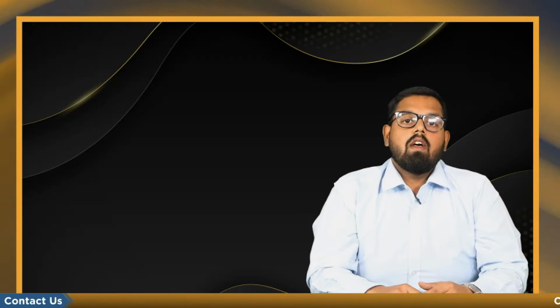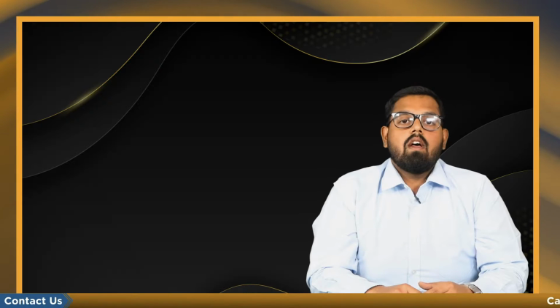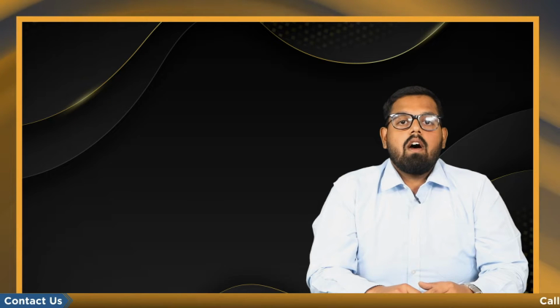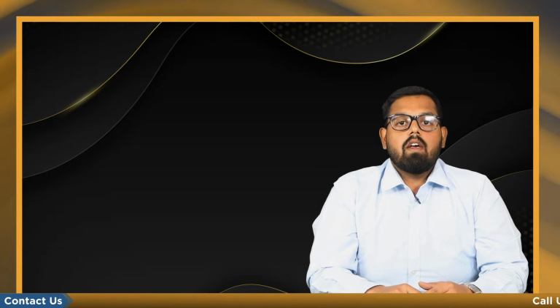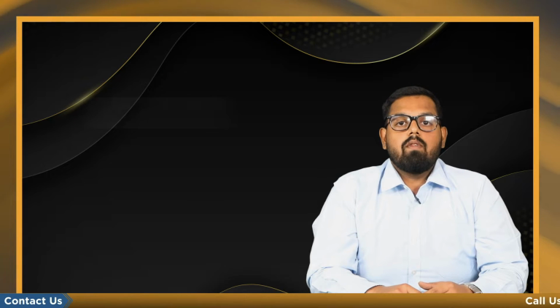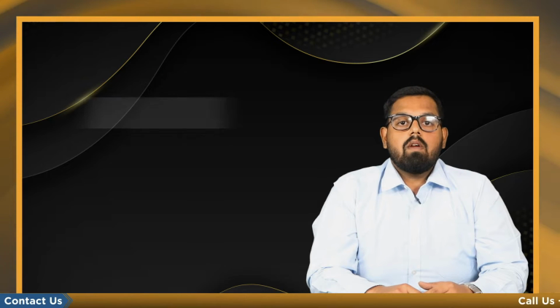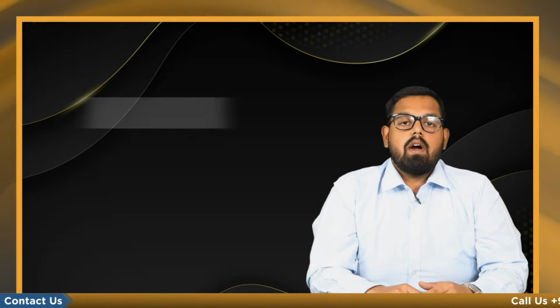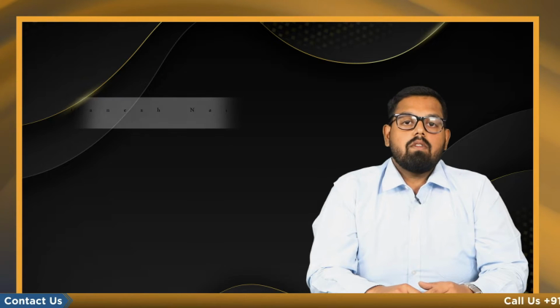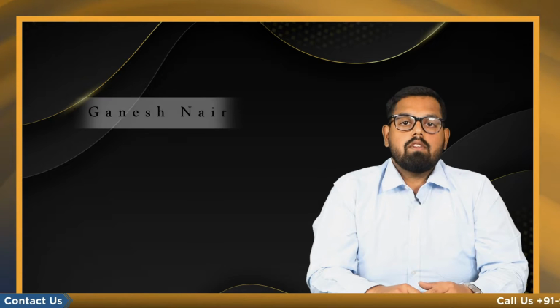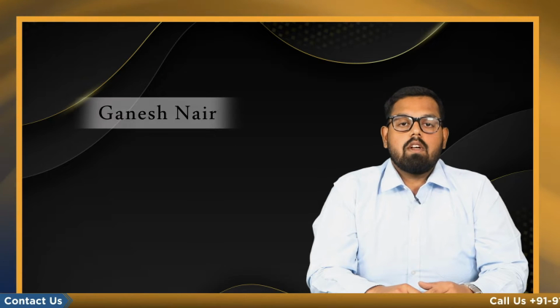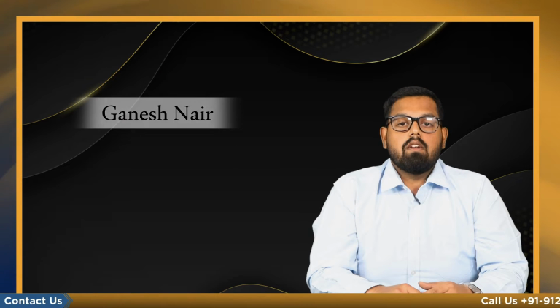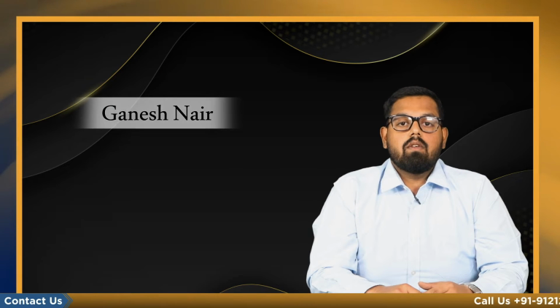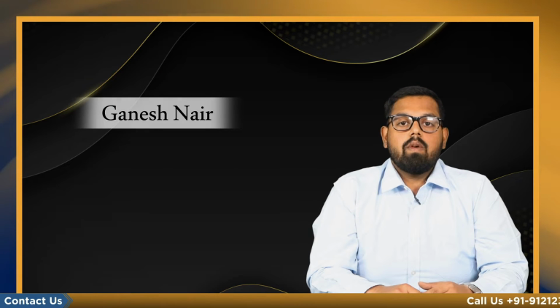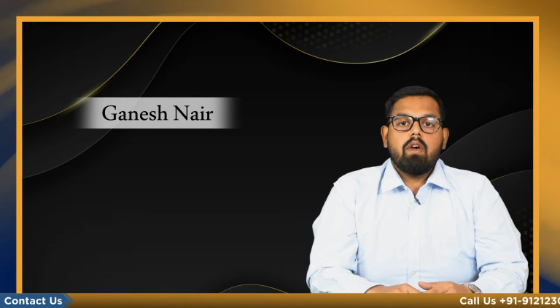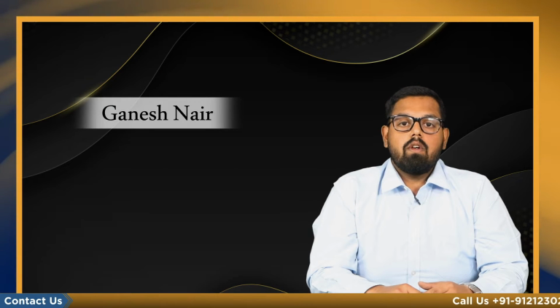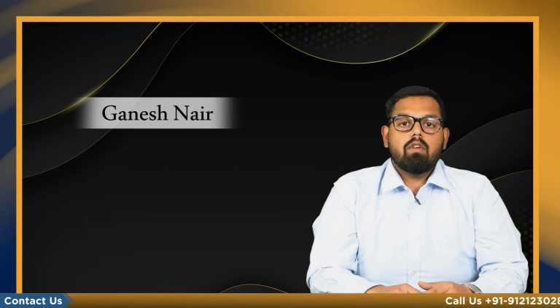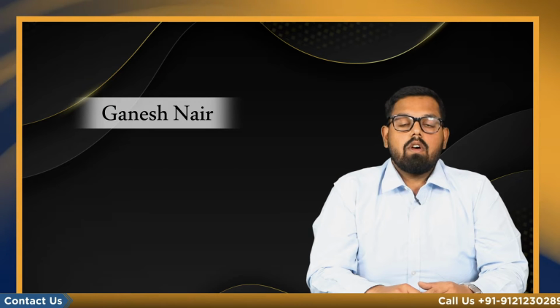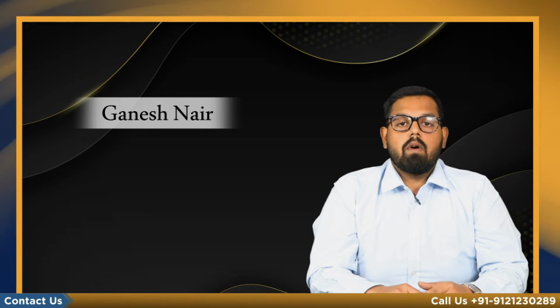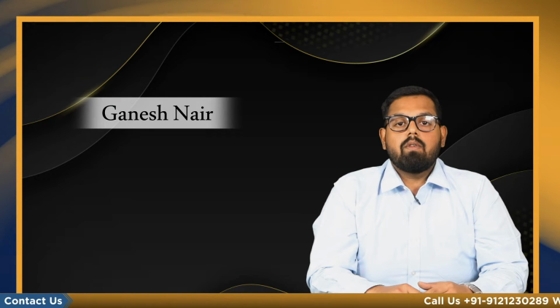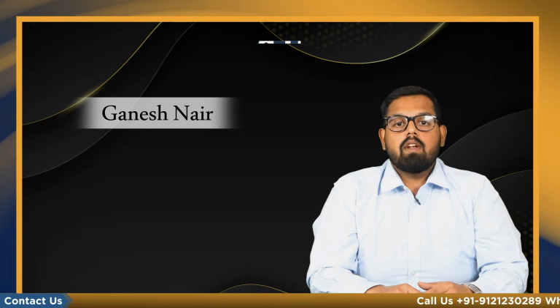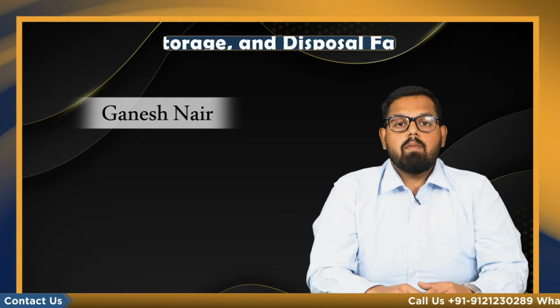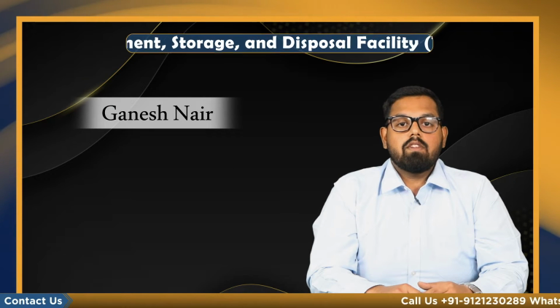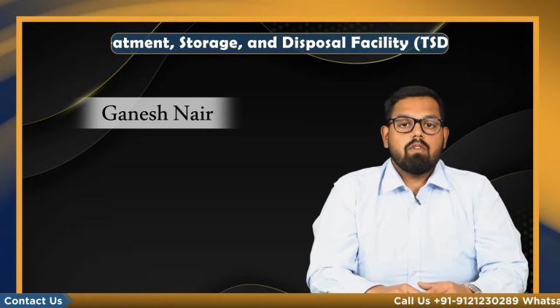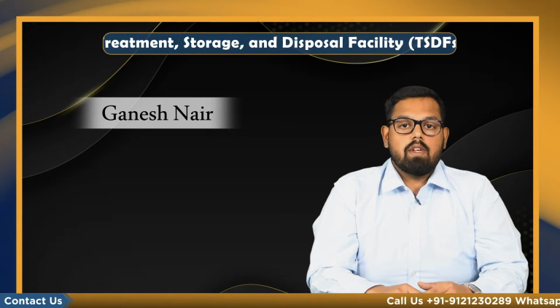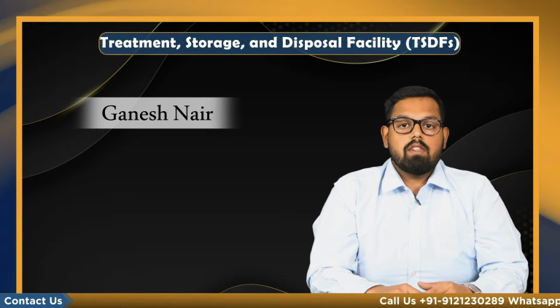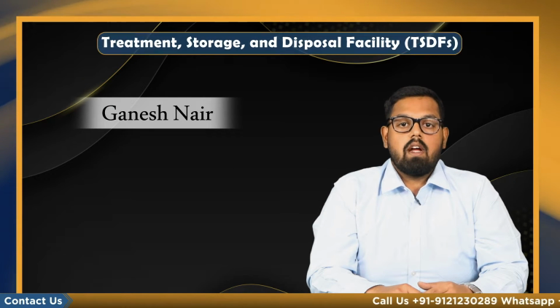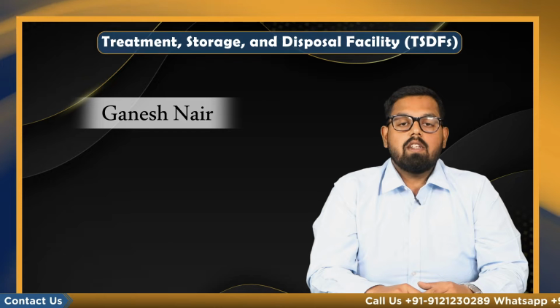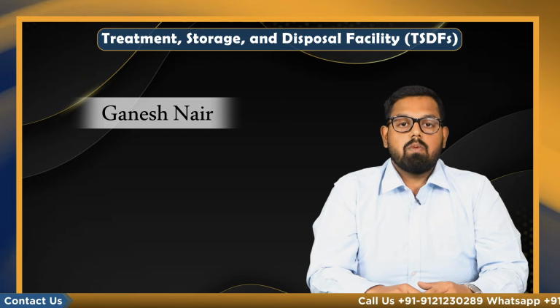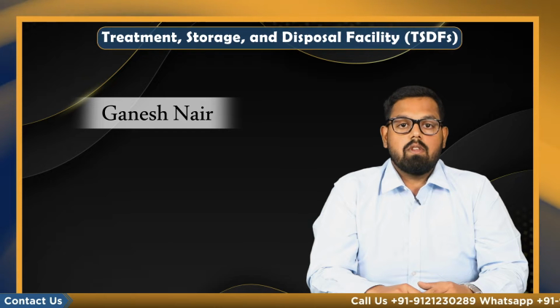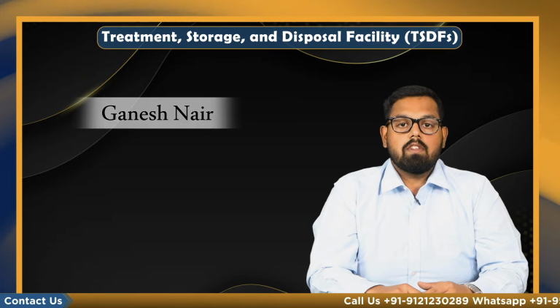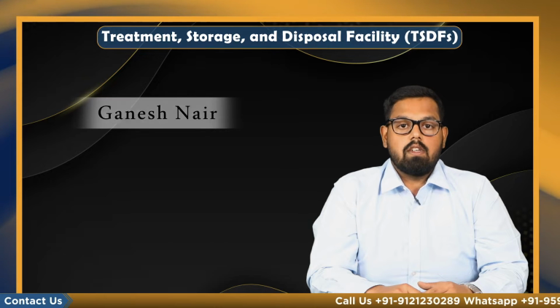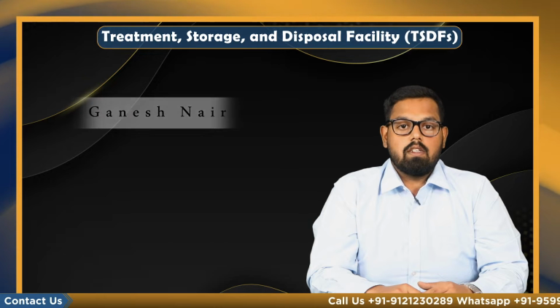Hi, welcome back to this channel. Today we are going to talk about treatment storage and disposal facilities.